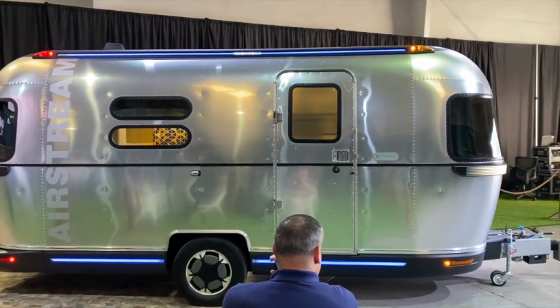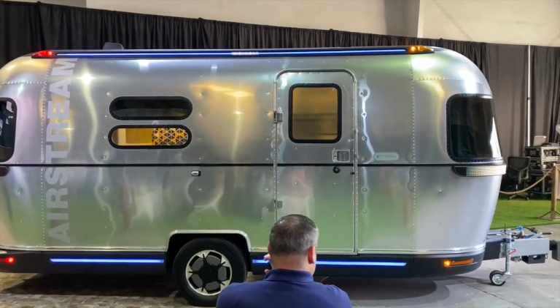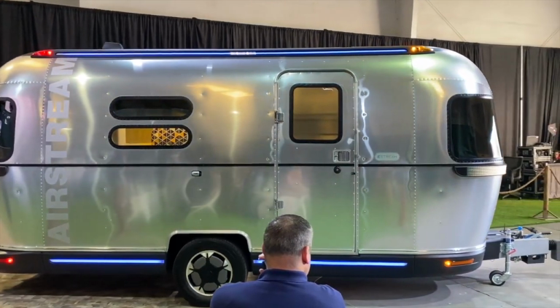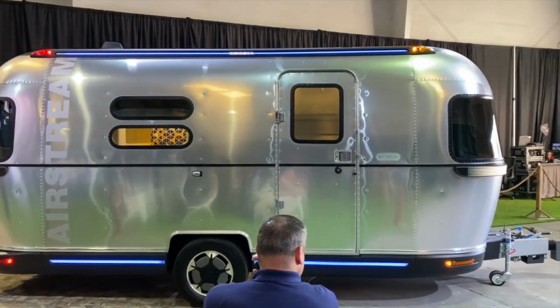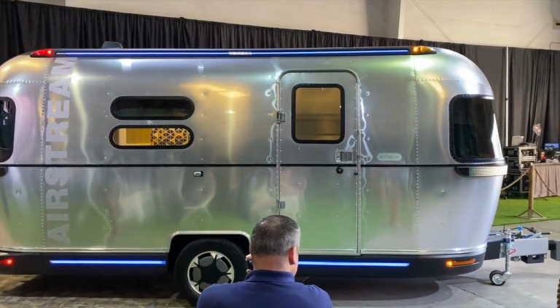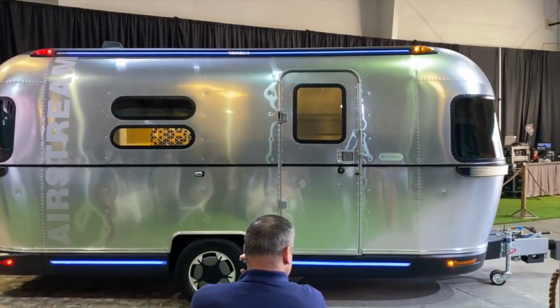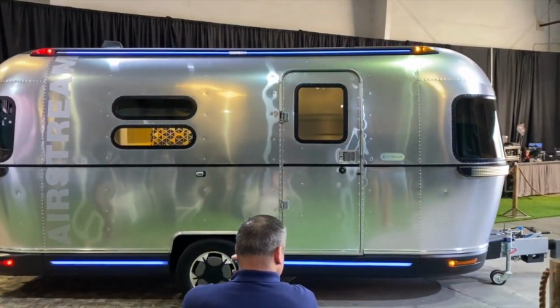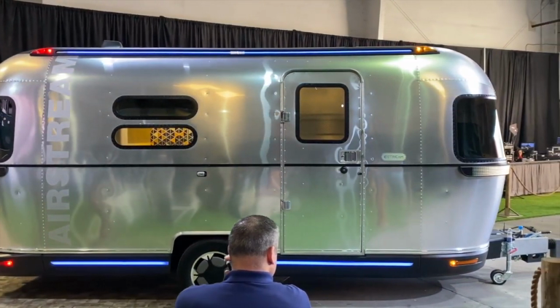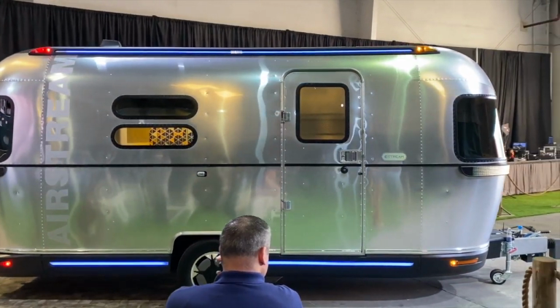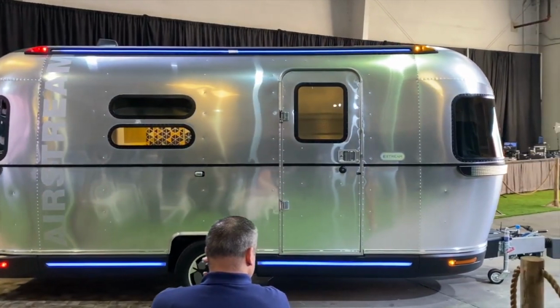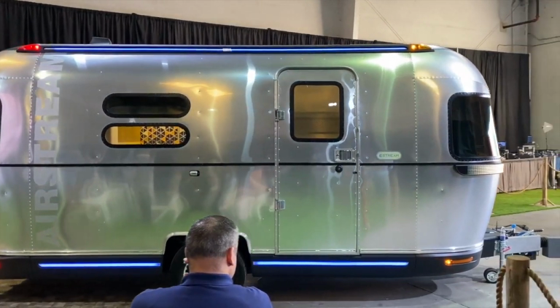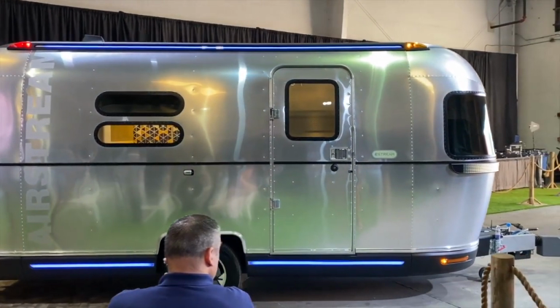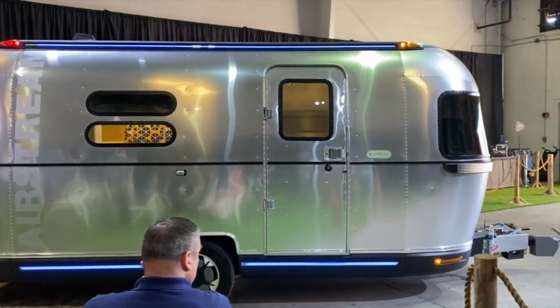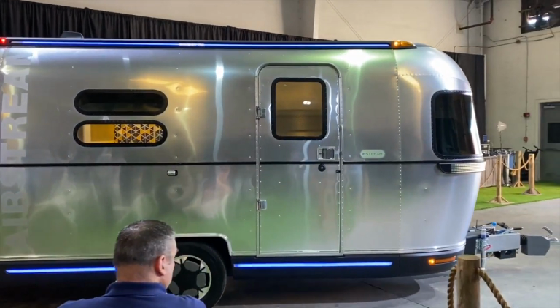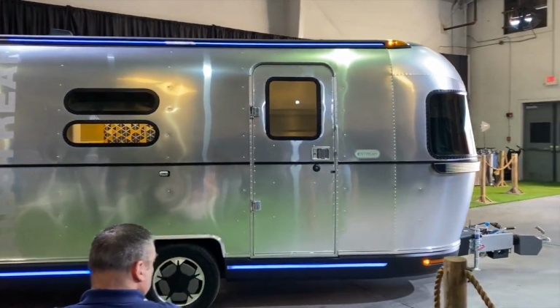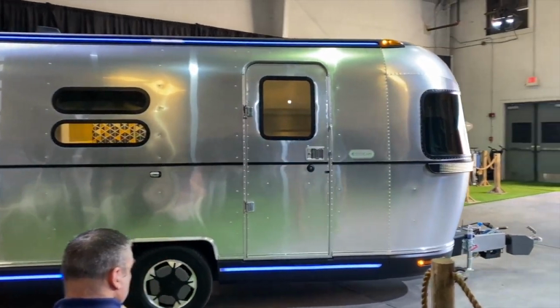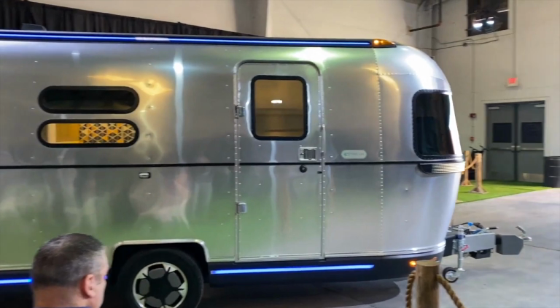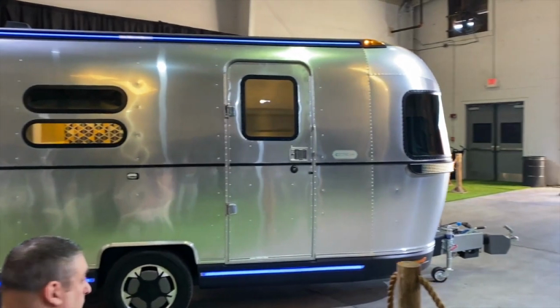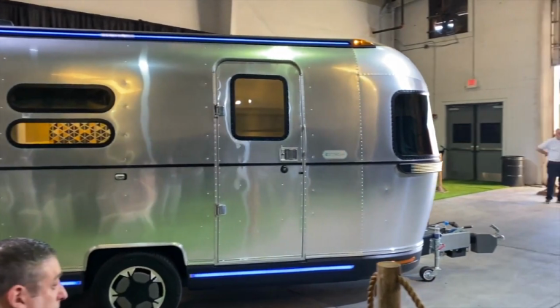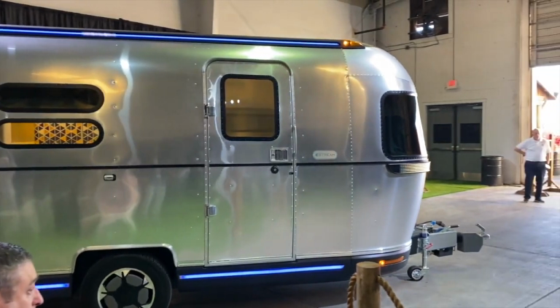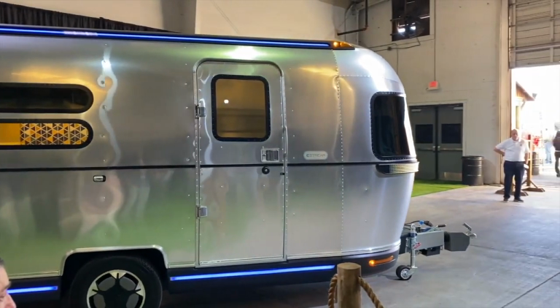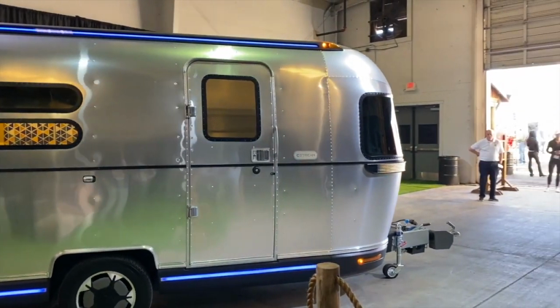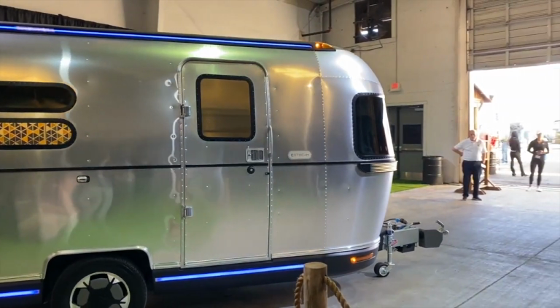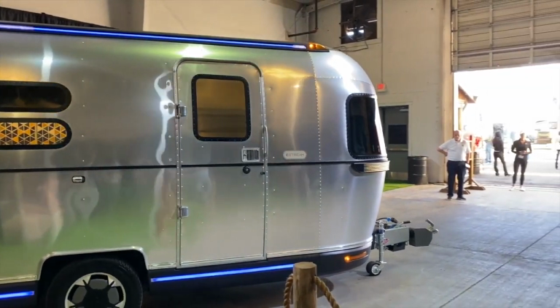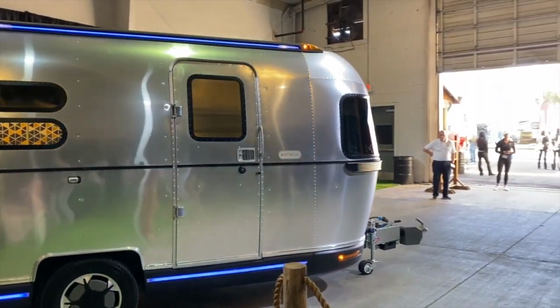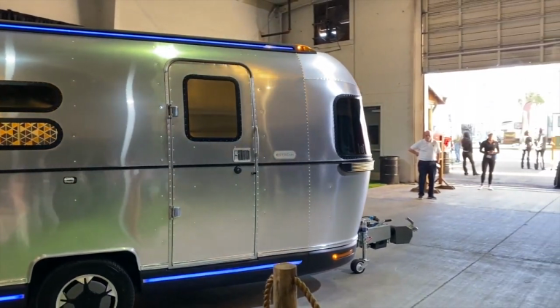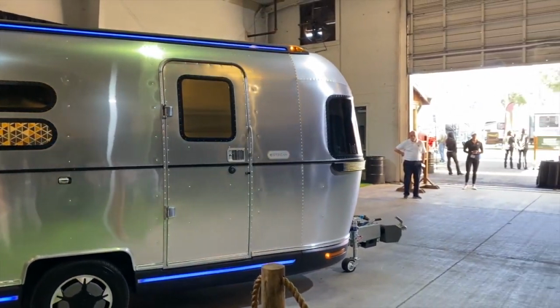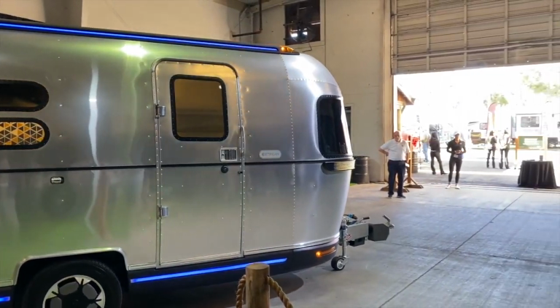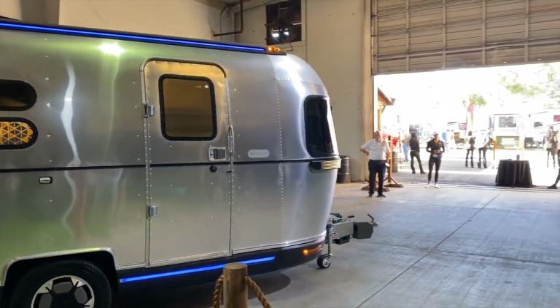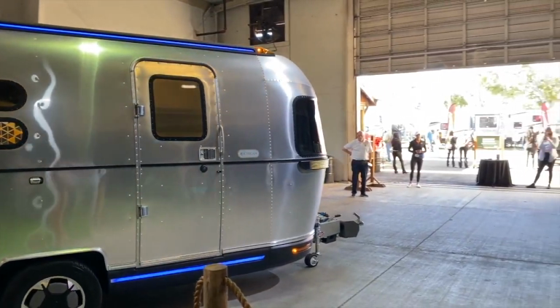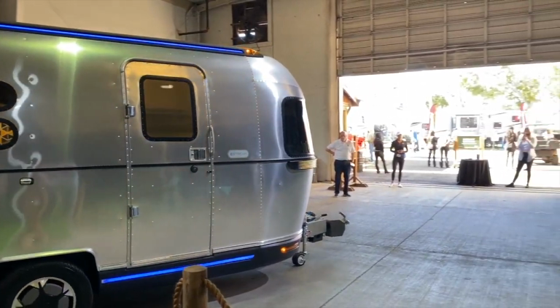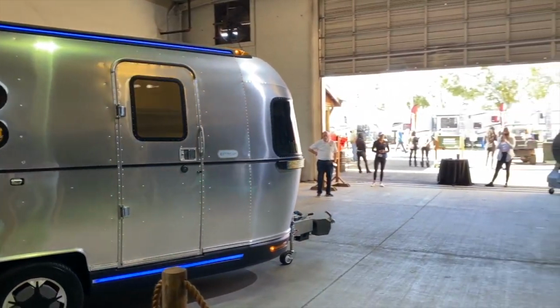As he's moving this, he's going to bring it out and show you just how maneuverable the system is. We're not just talking in straight lines.